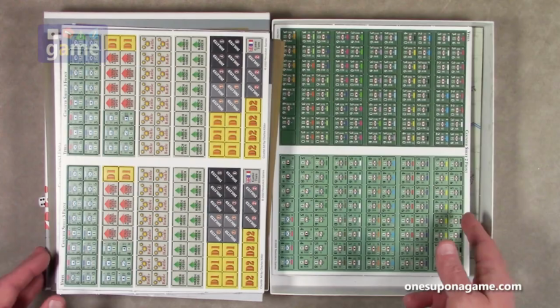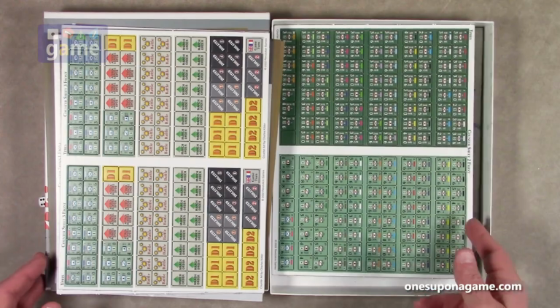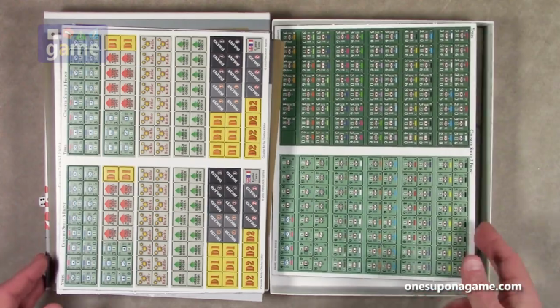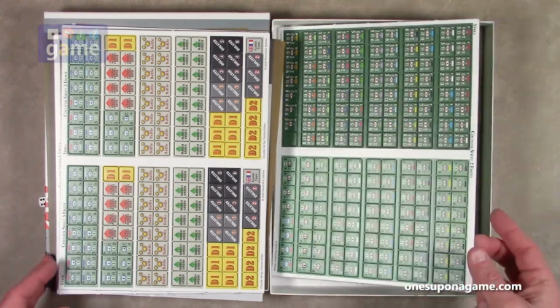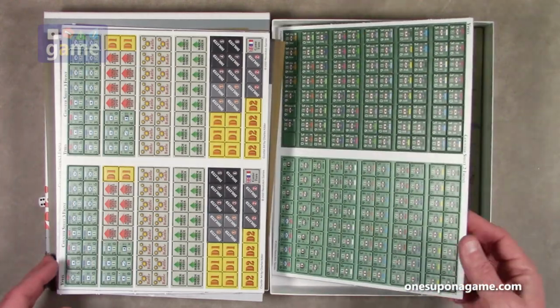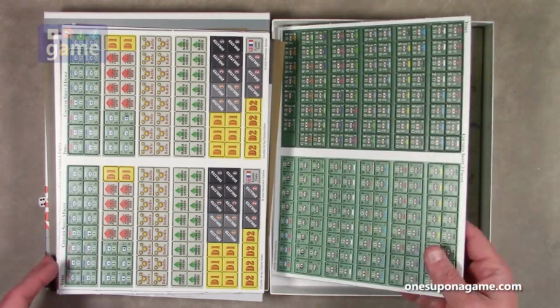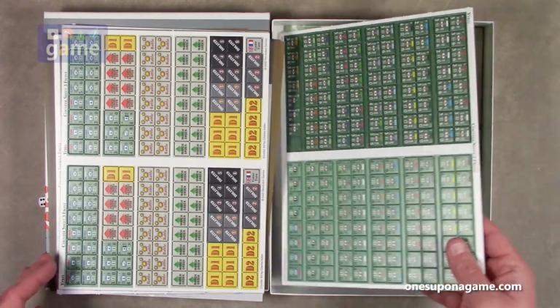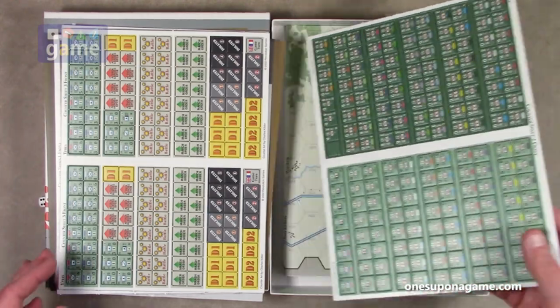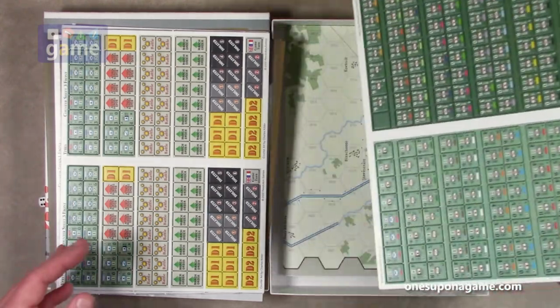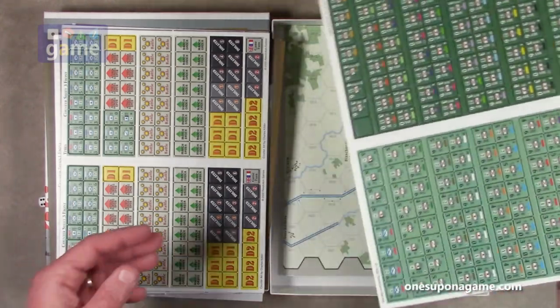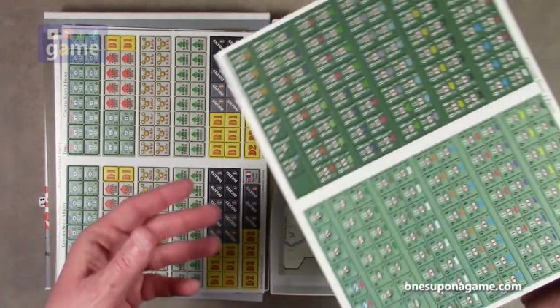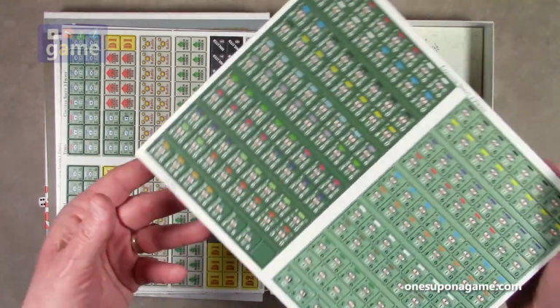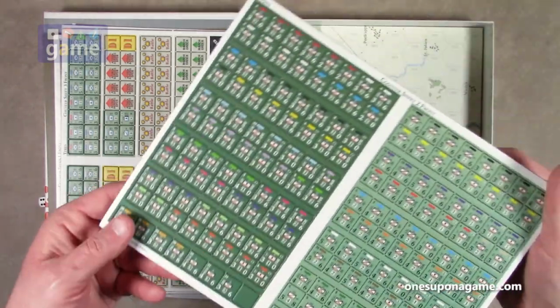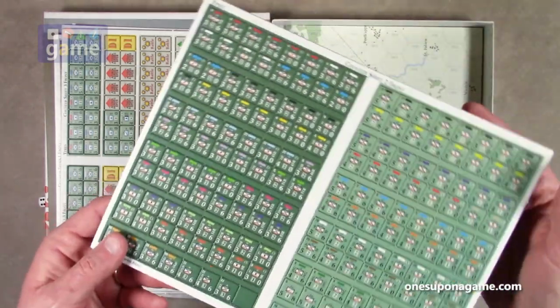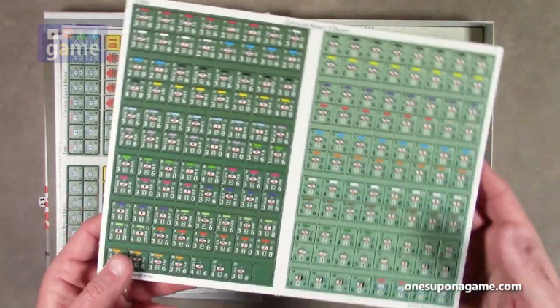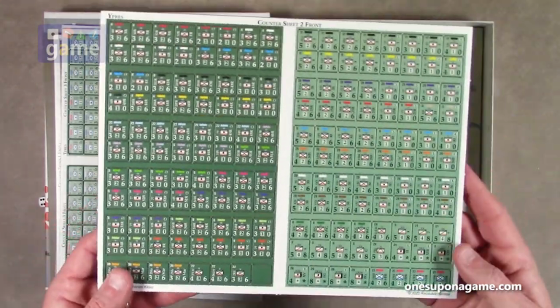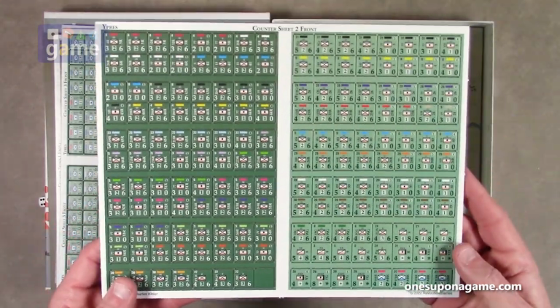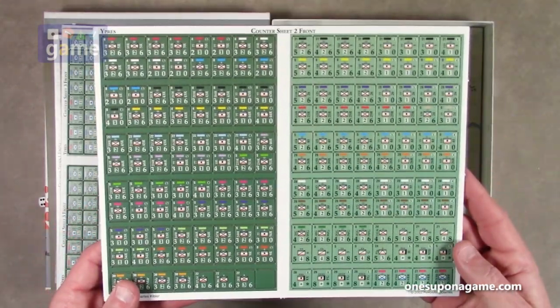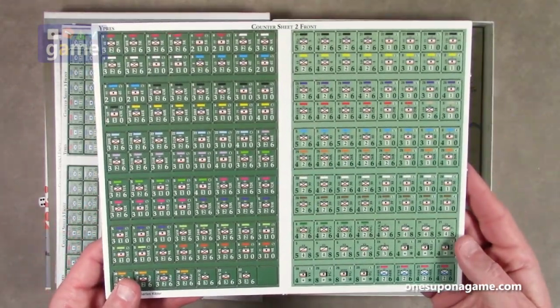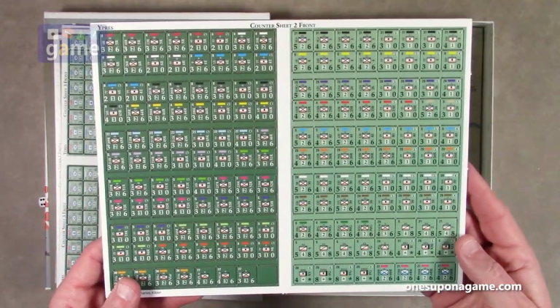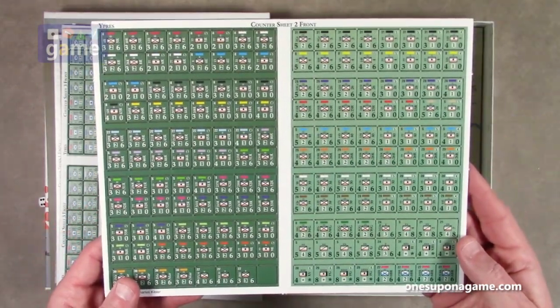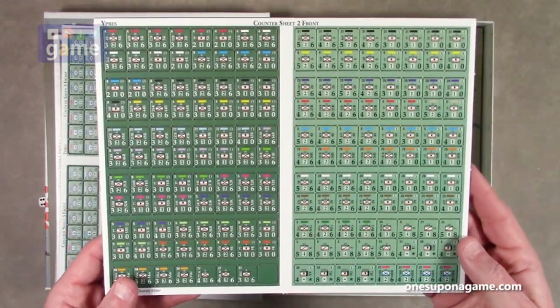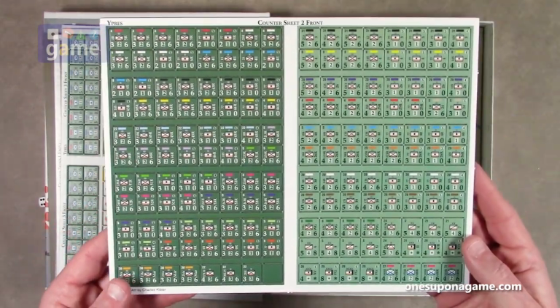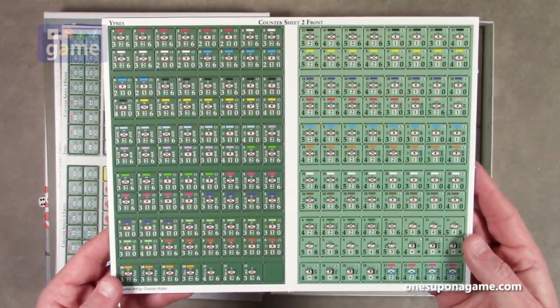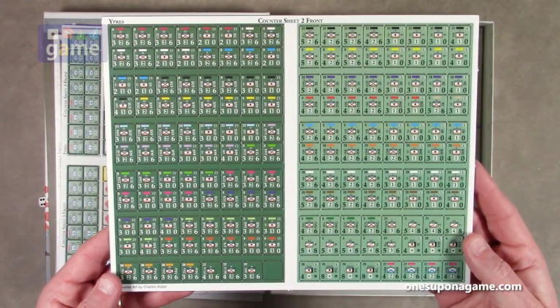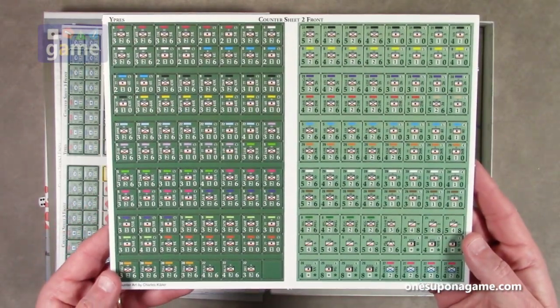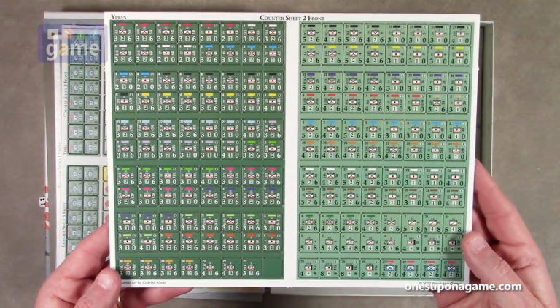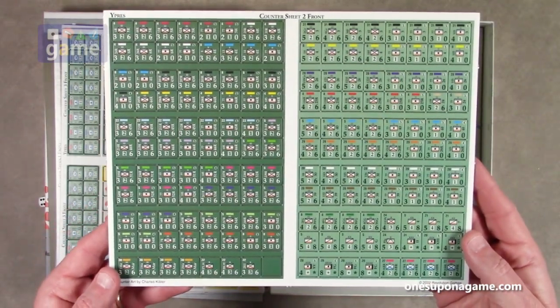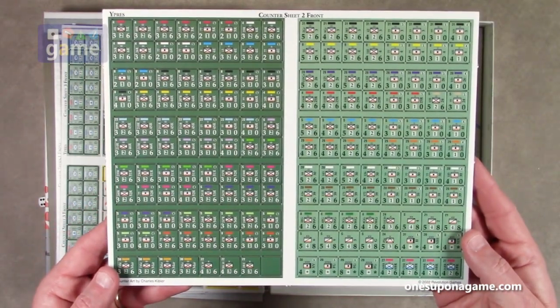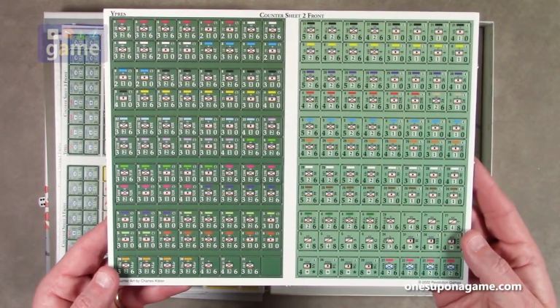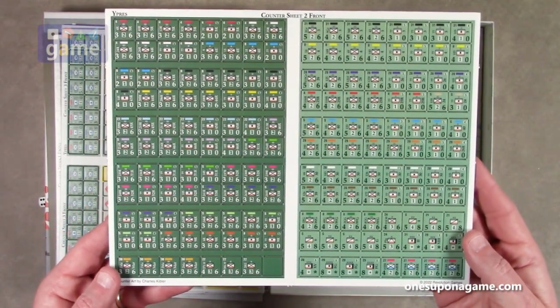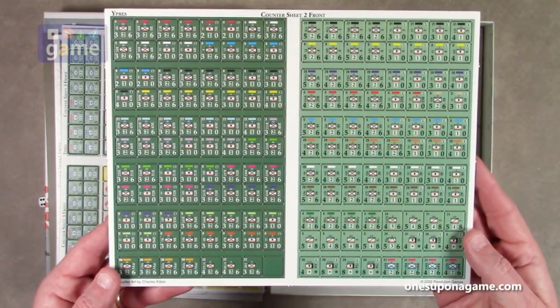And then counter sheet two, which is the Germans.